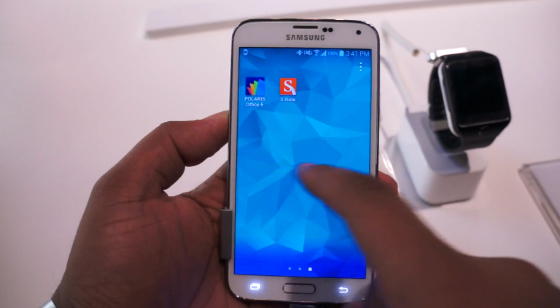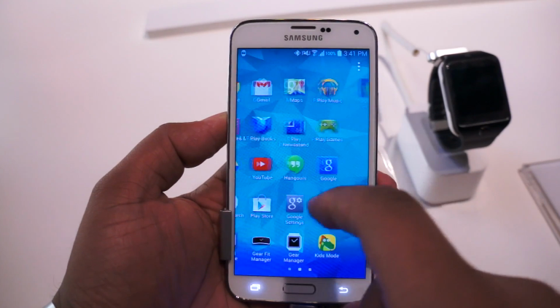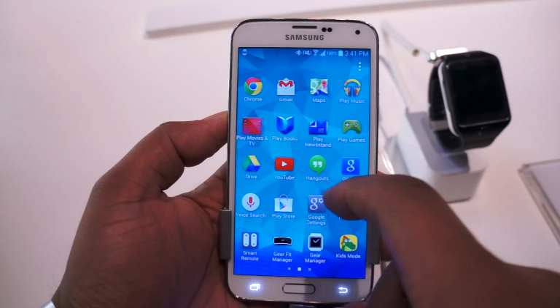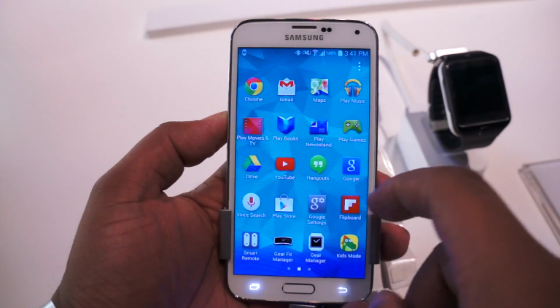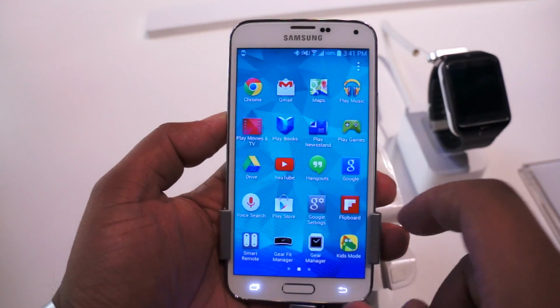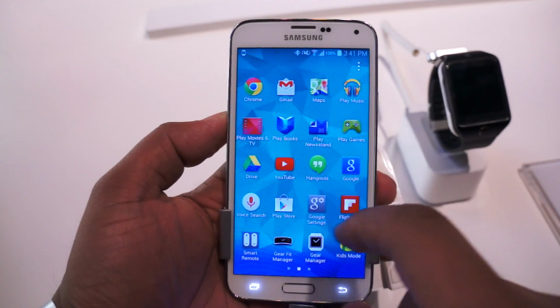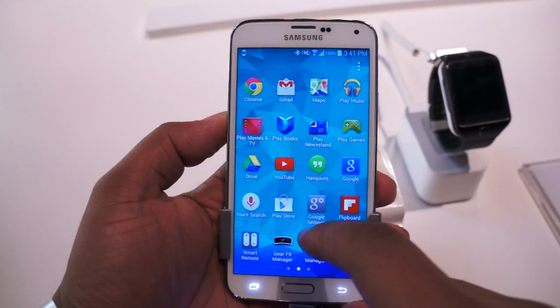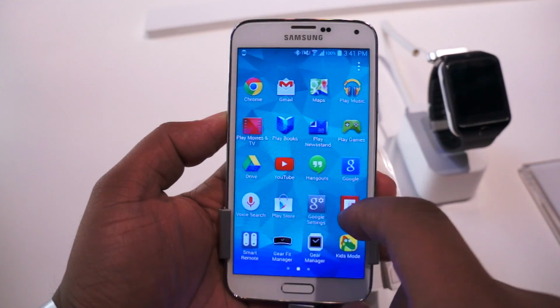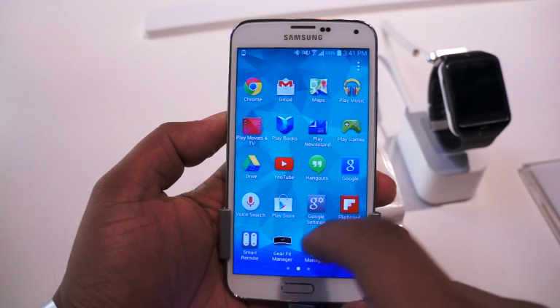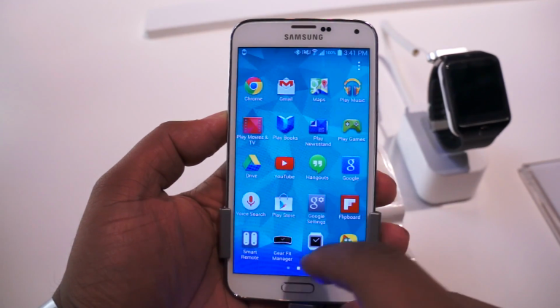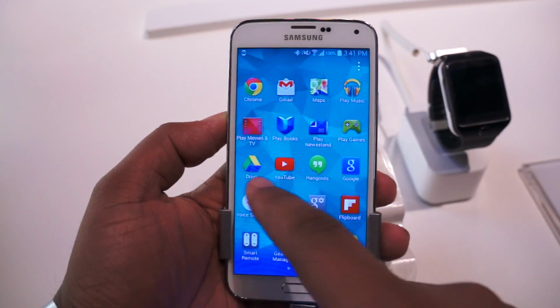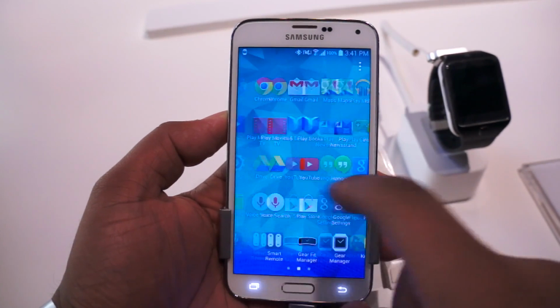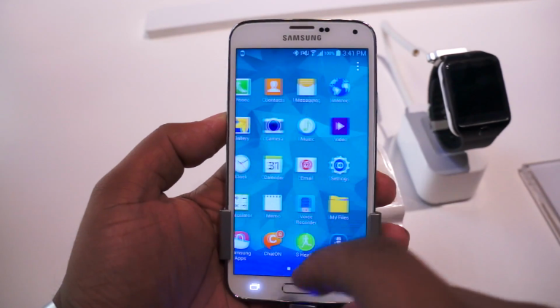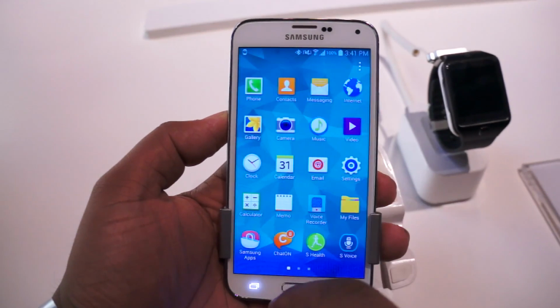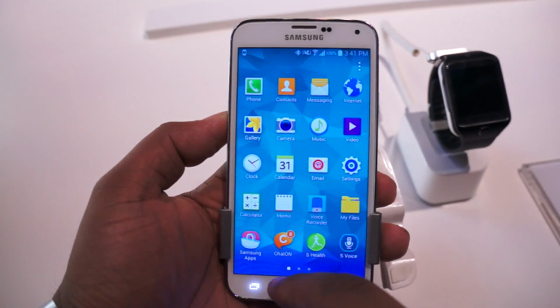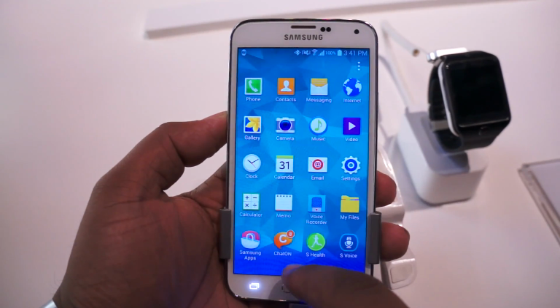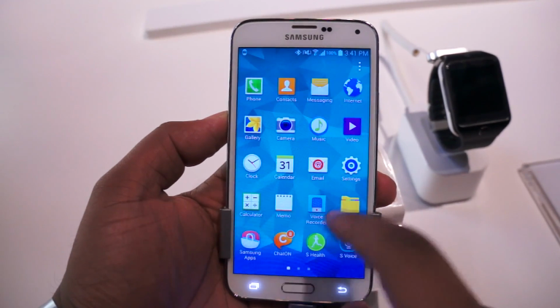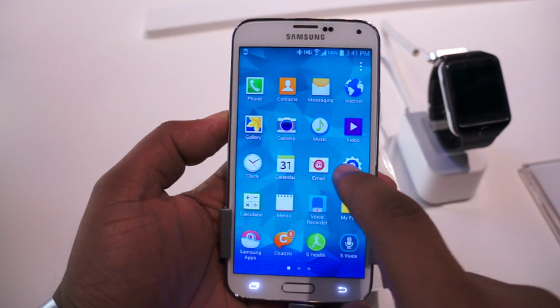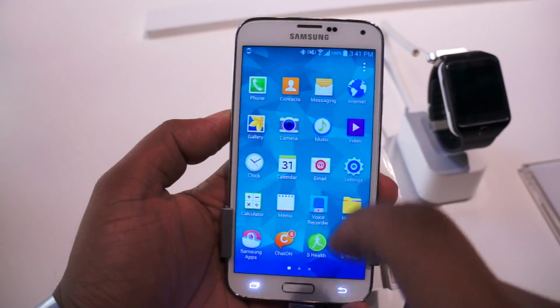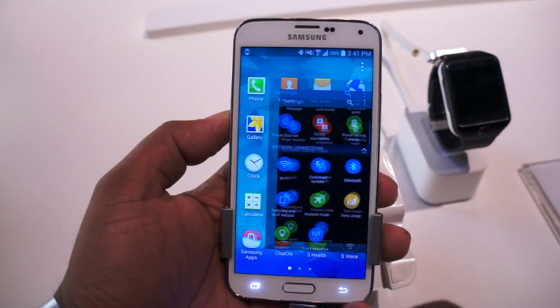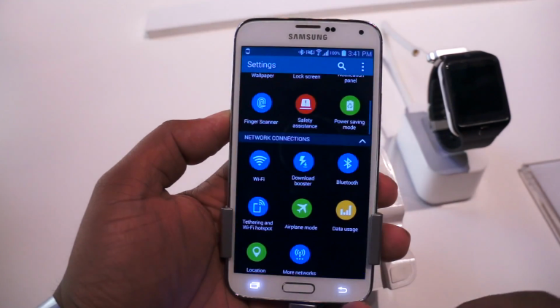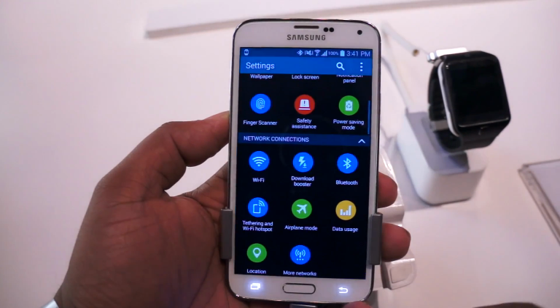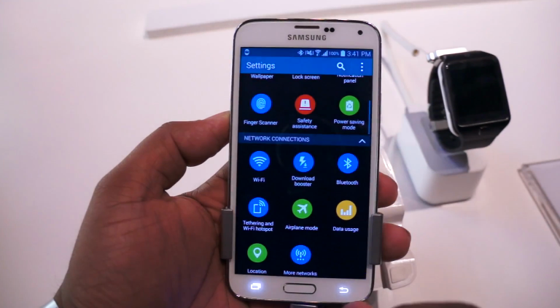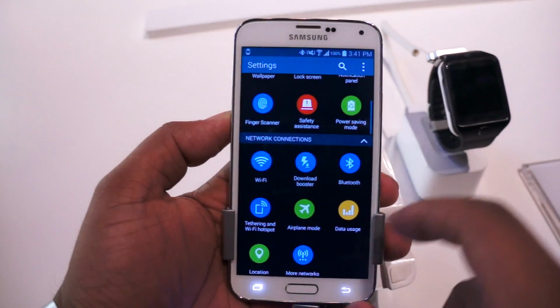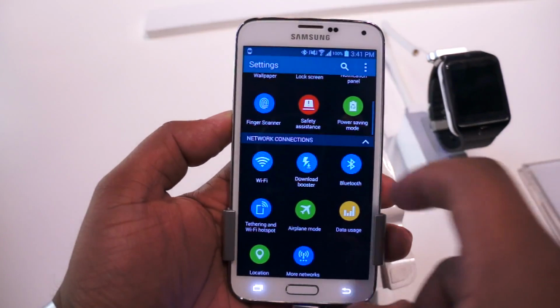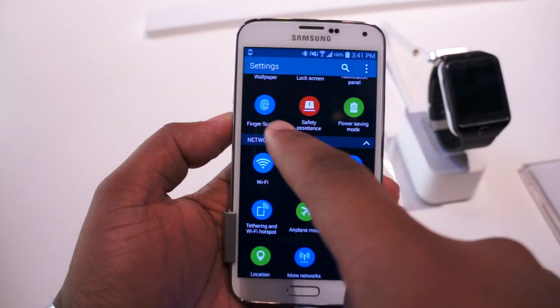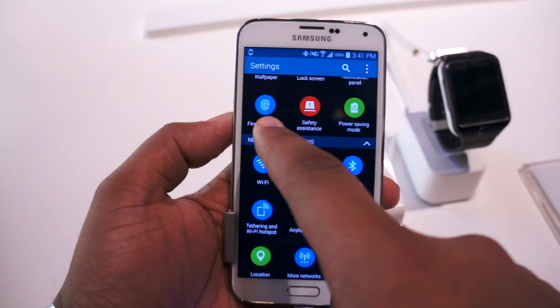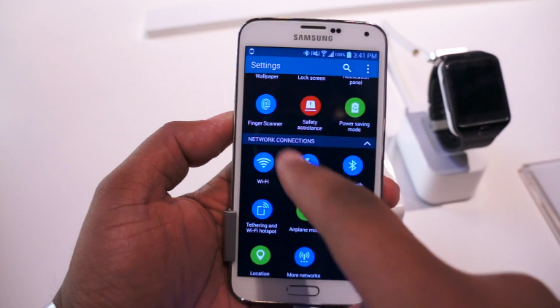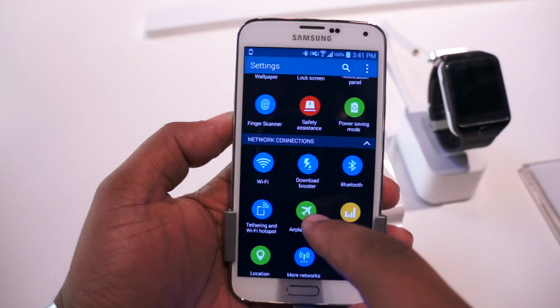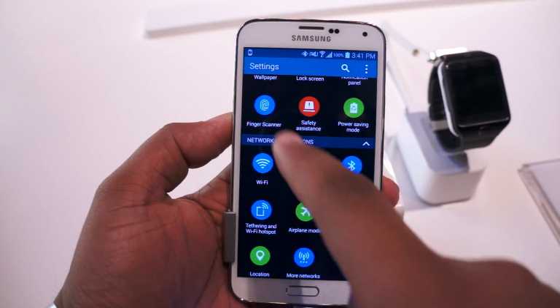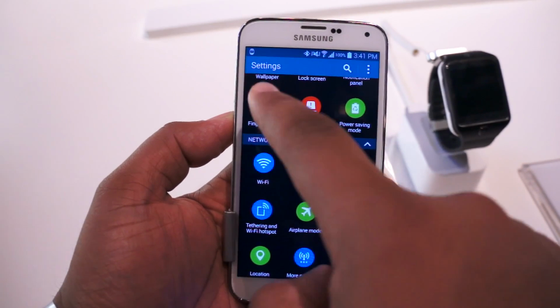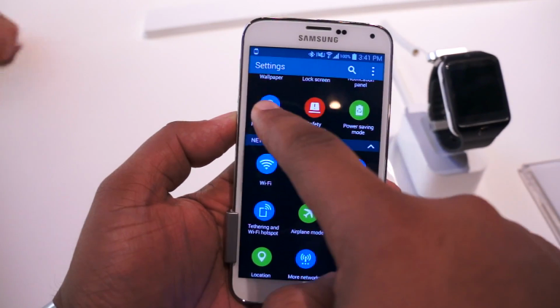So all you do is you go into the Settings, and you just go to Finger Scanner.